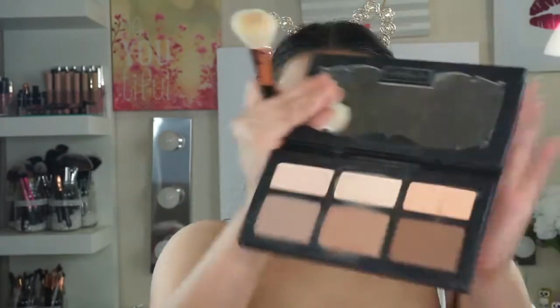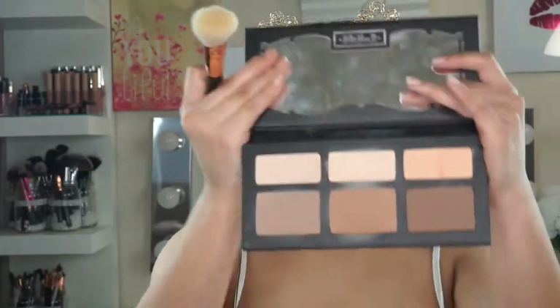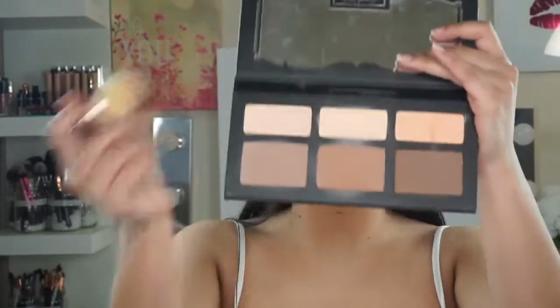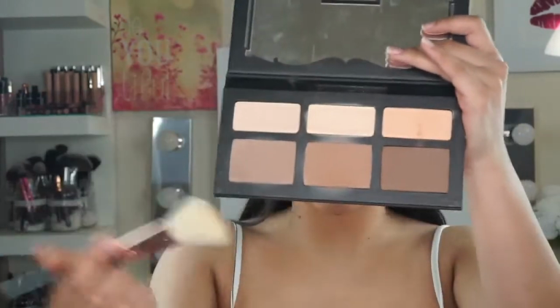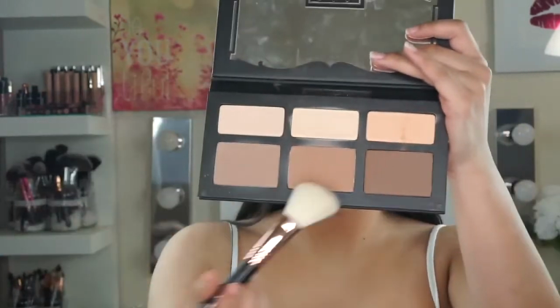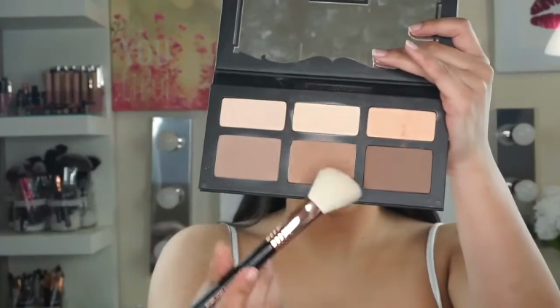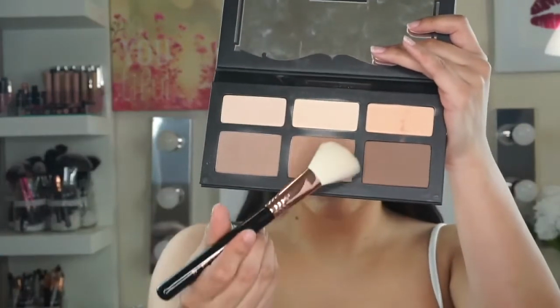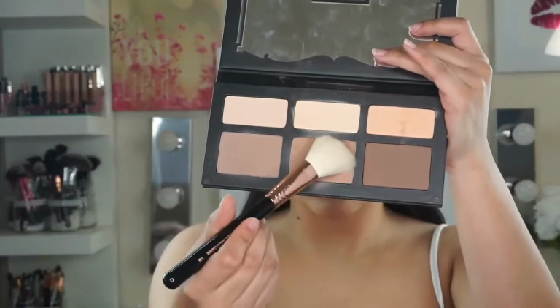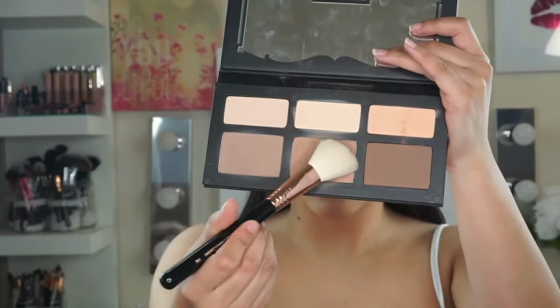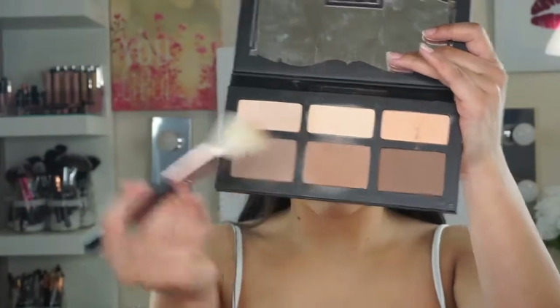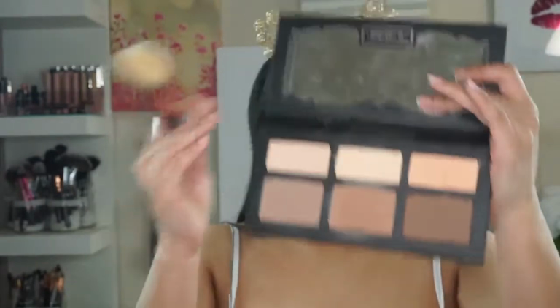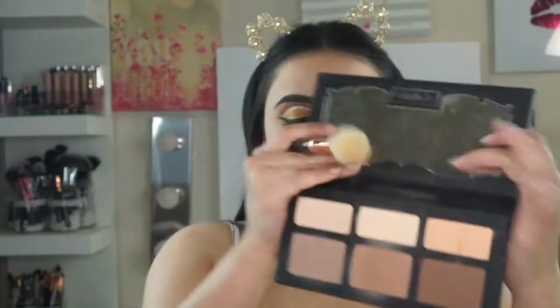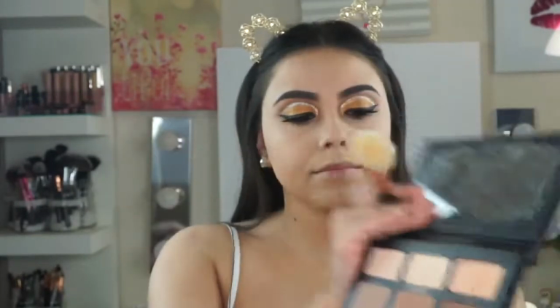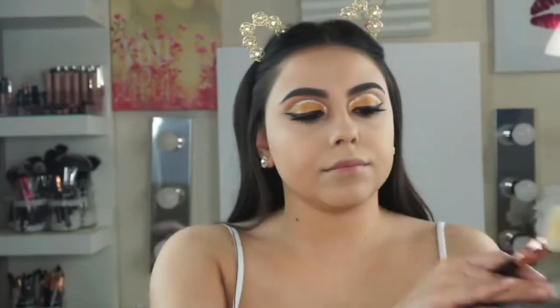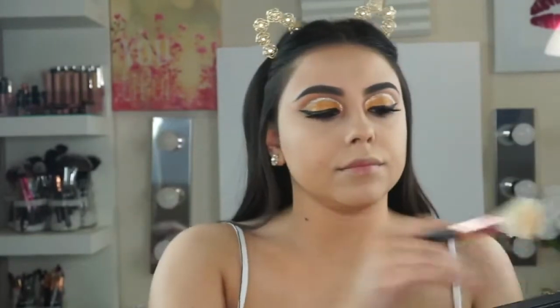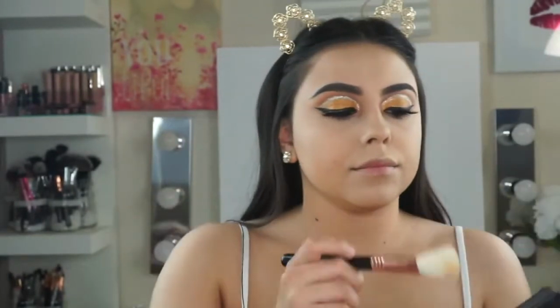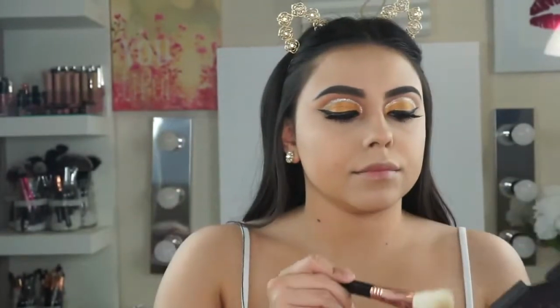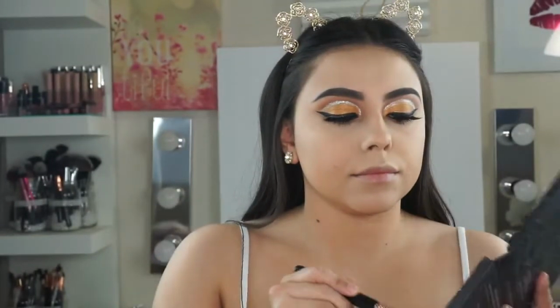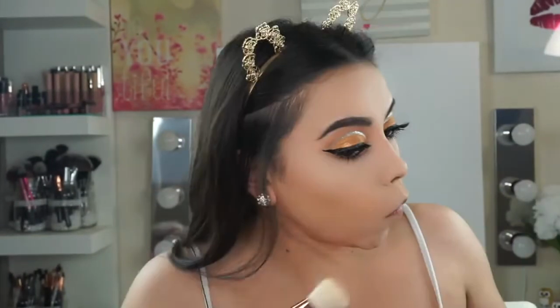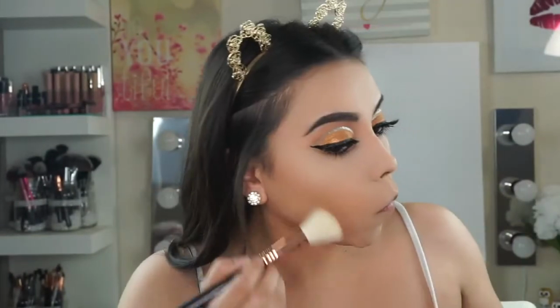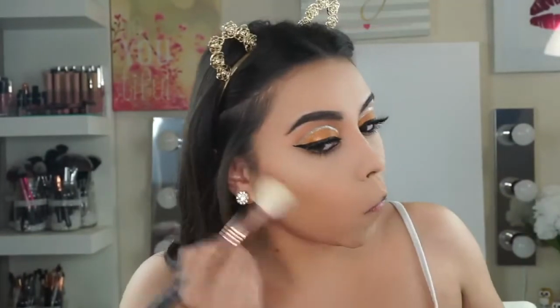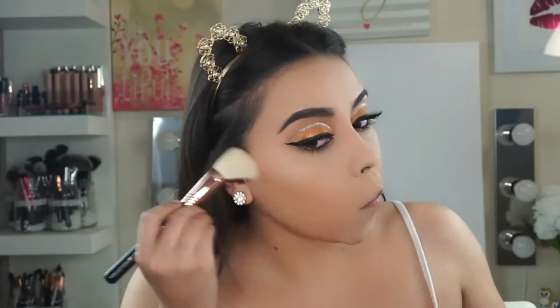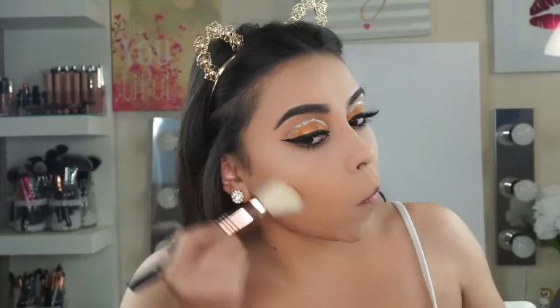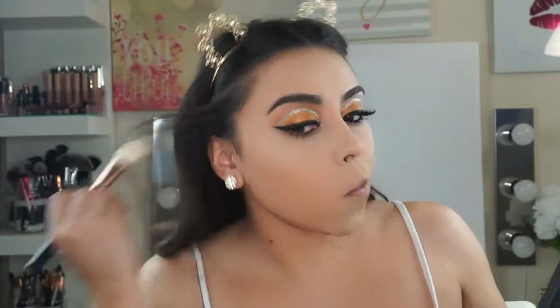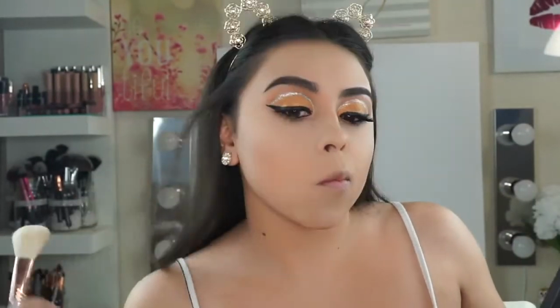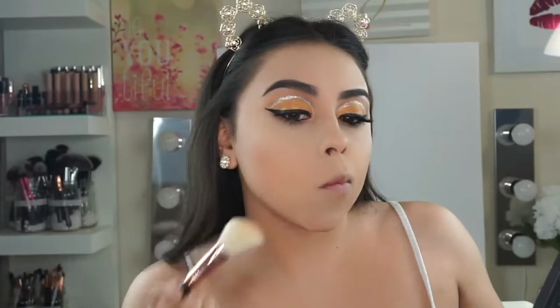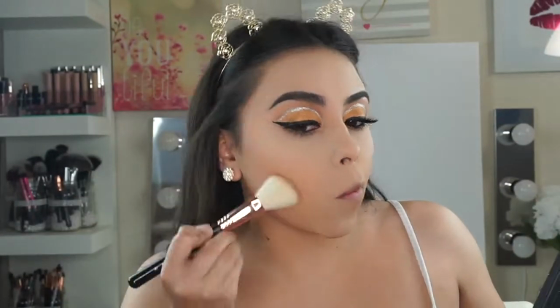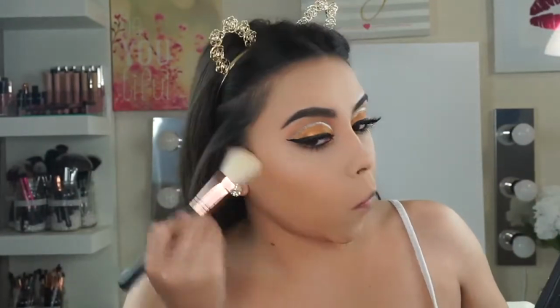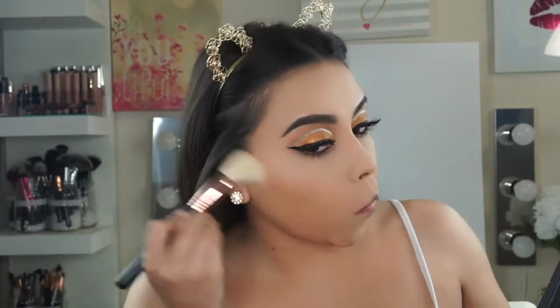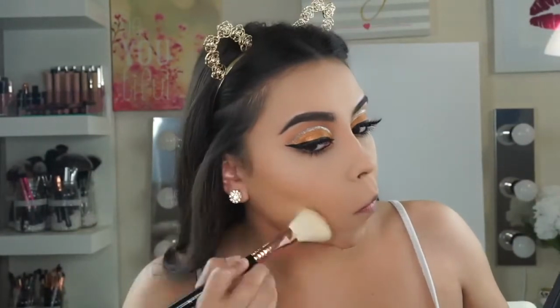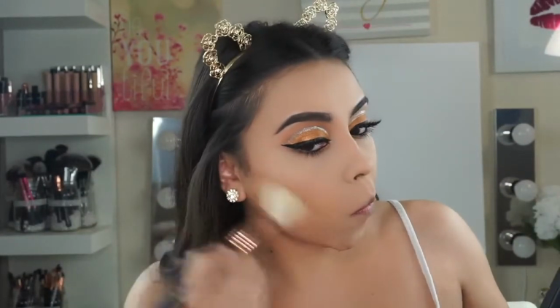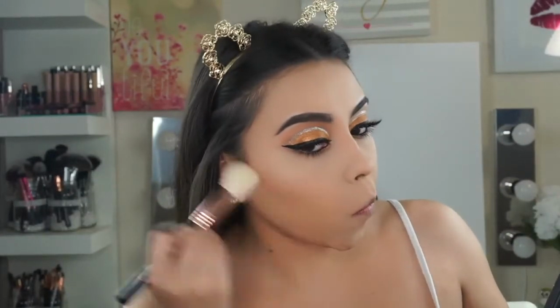Next I'm going in with the Kat Von D Shade and Light palette, using that middle shade, and just bronzing up my face.